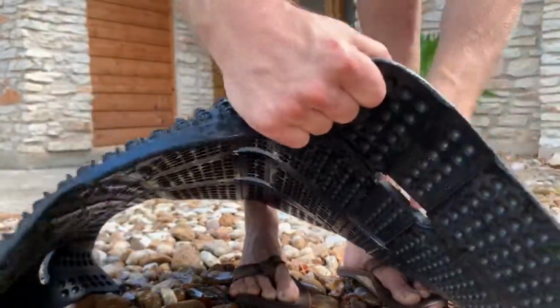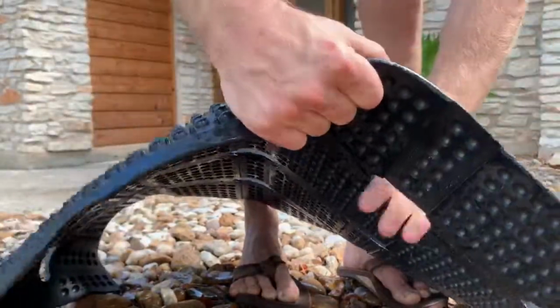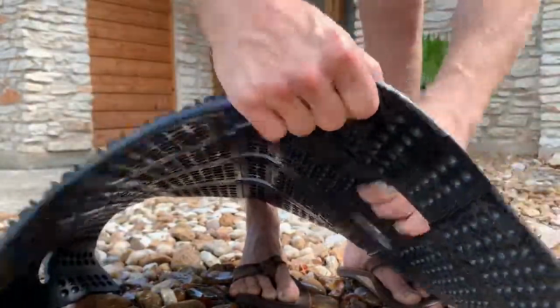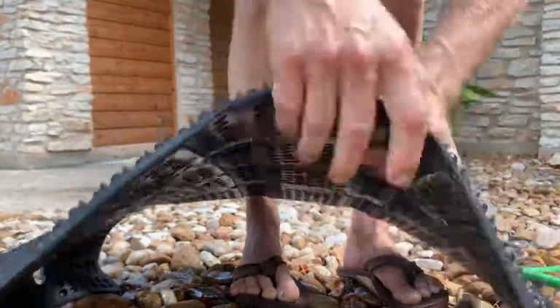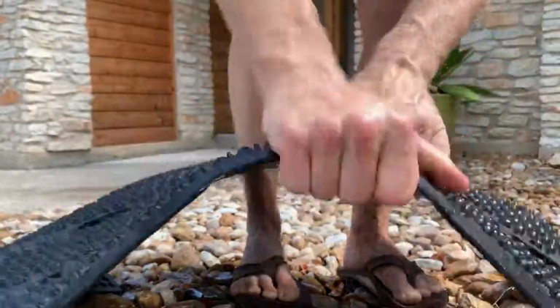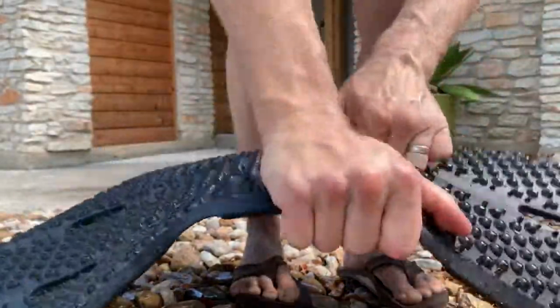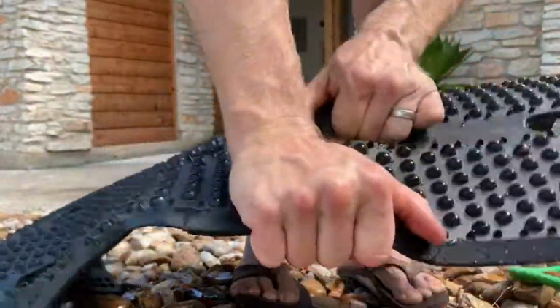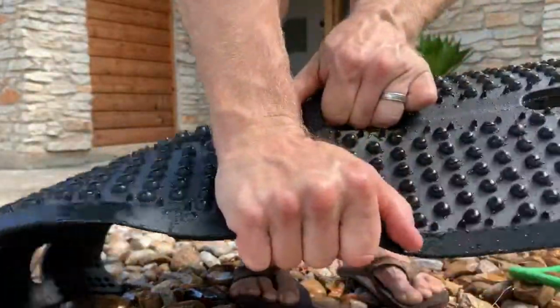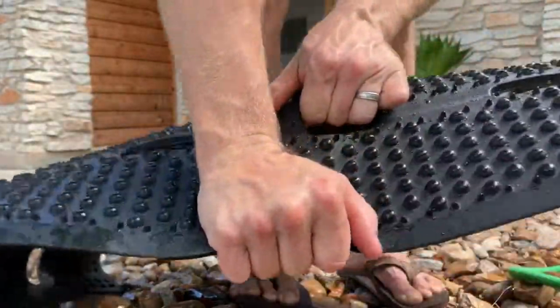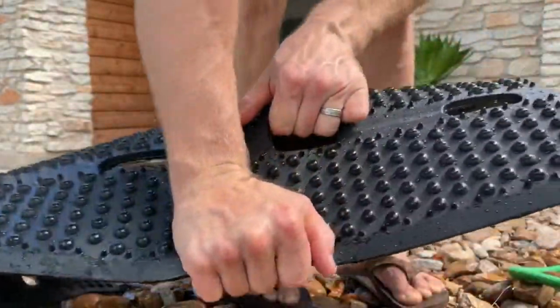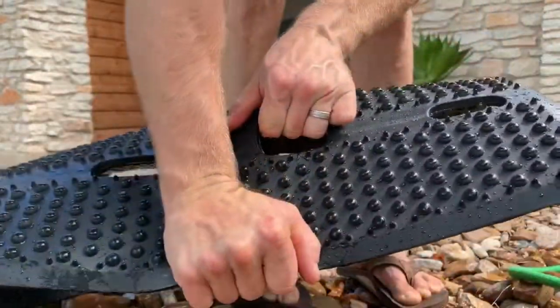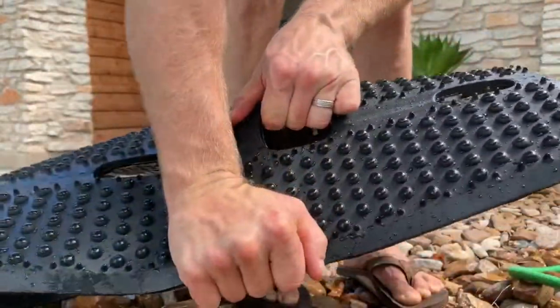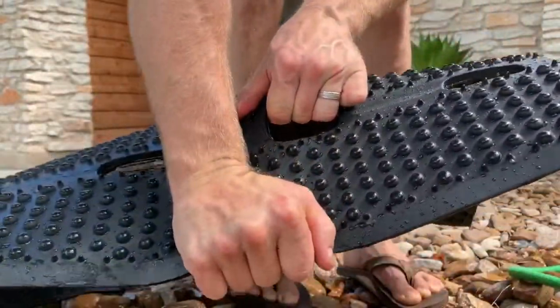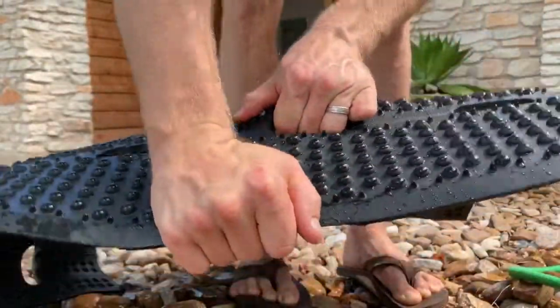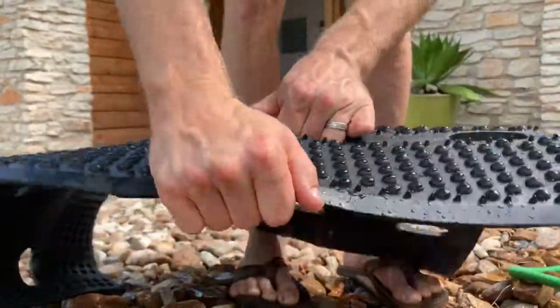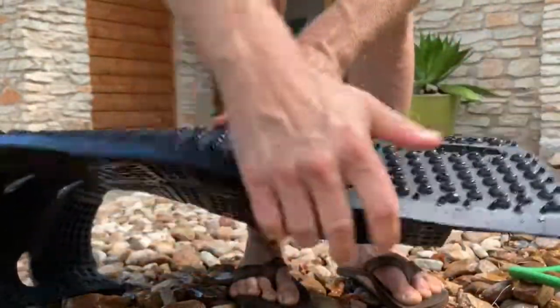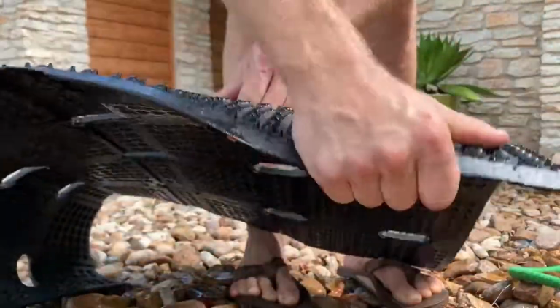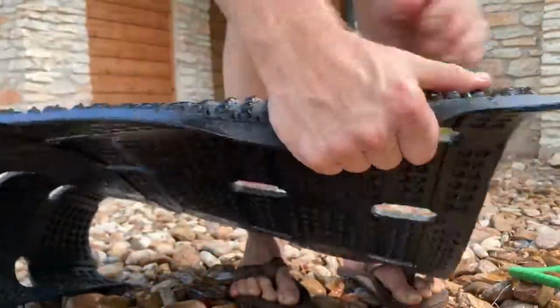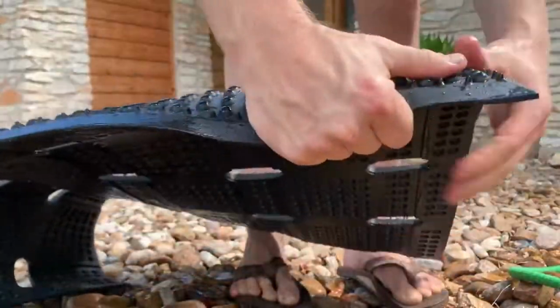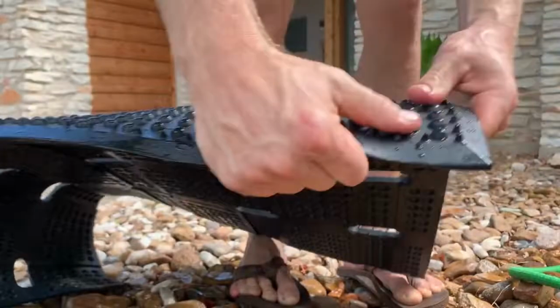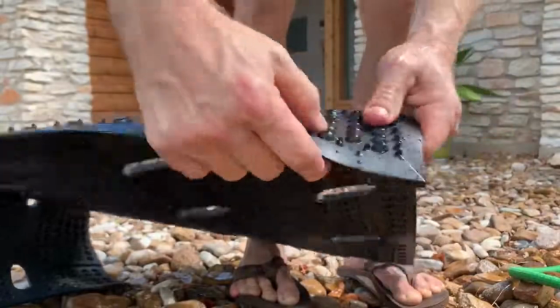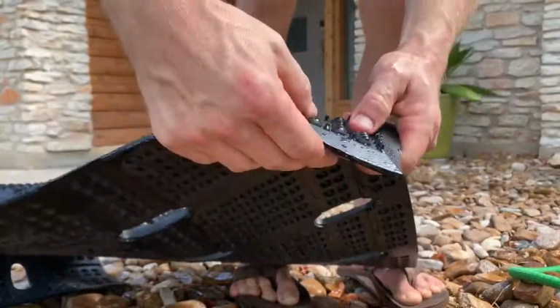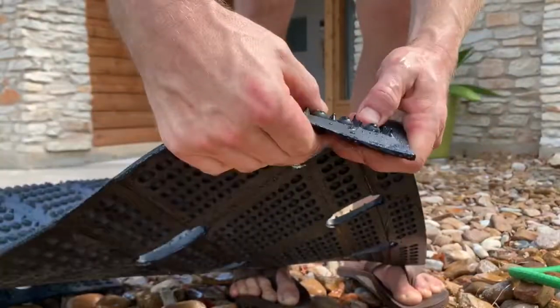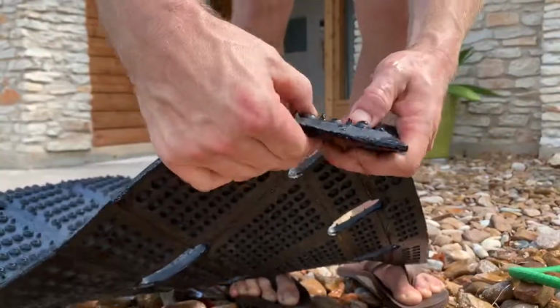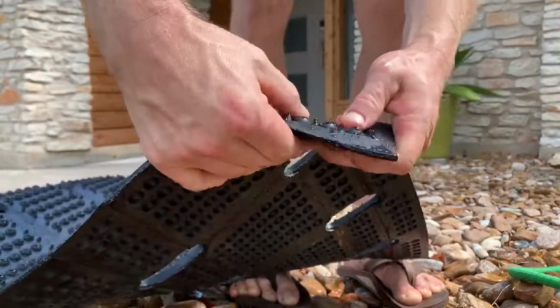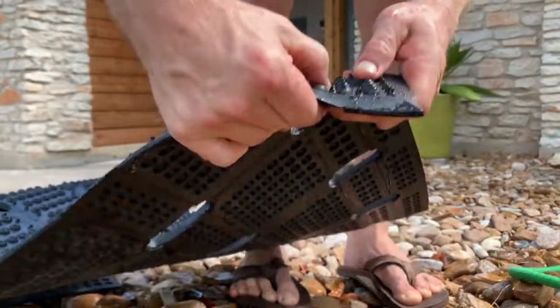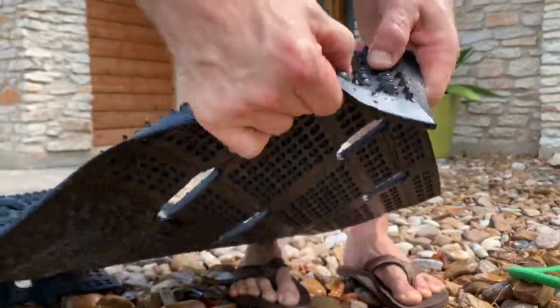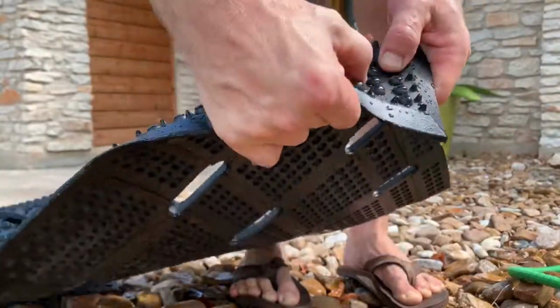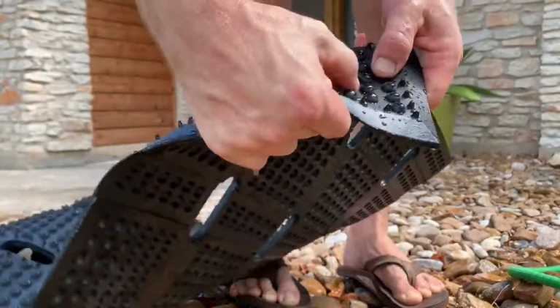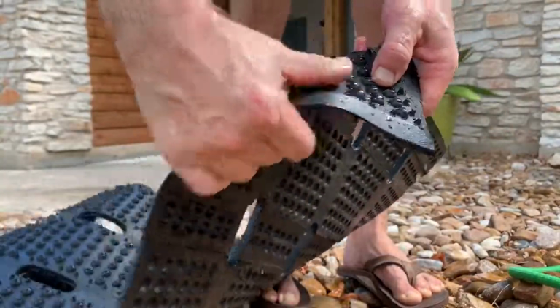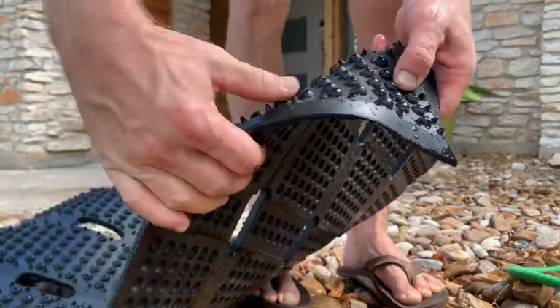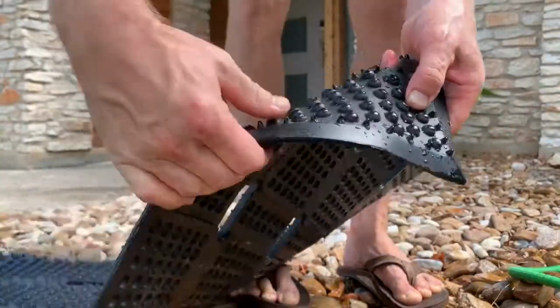This is not going anywhere. This is gonna last you a really long time. Solid rubber.